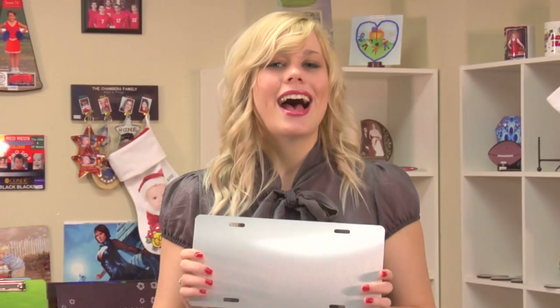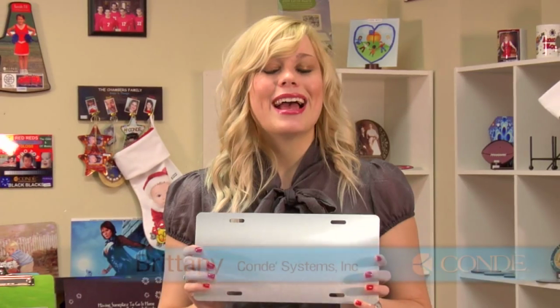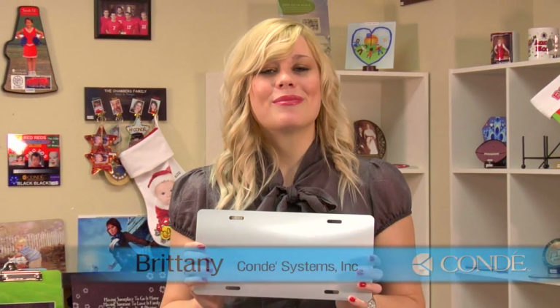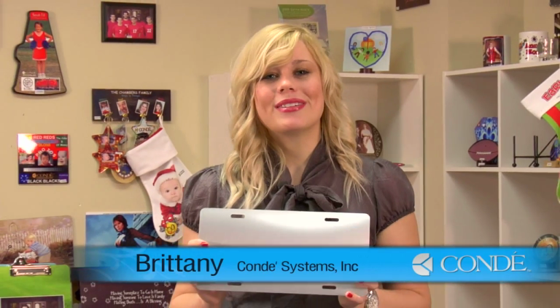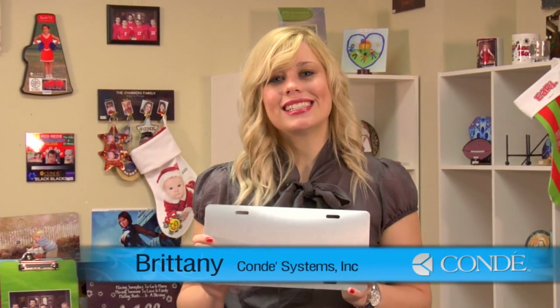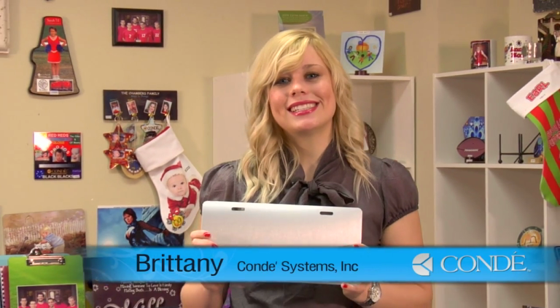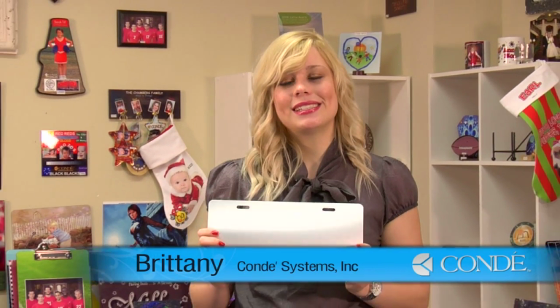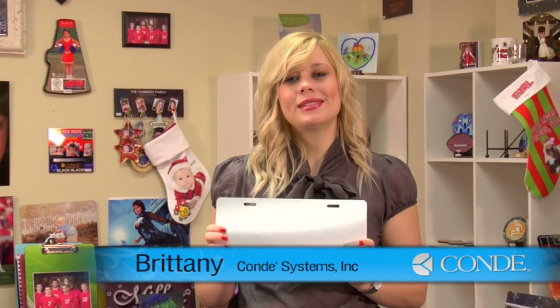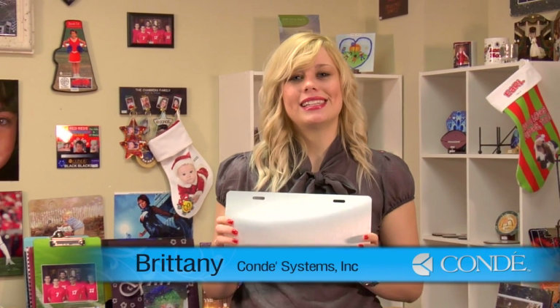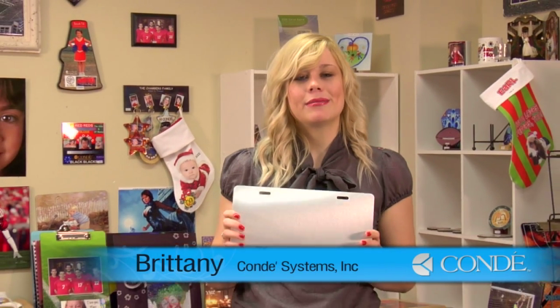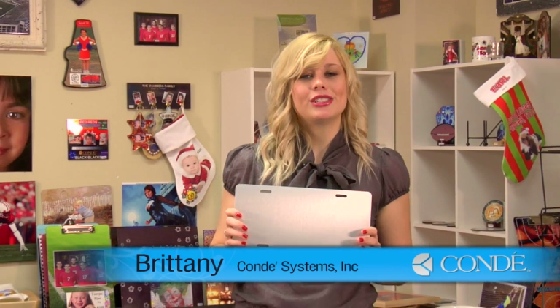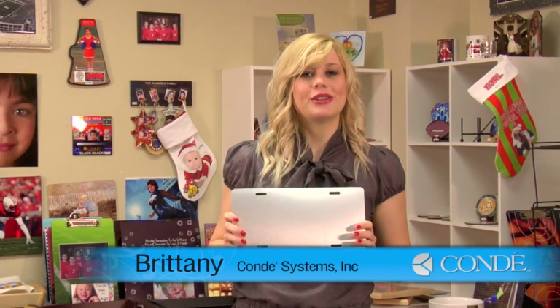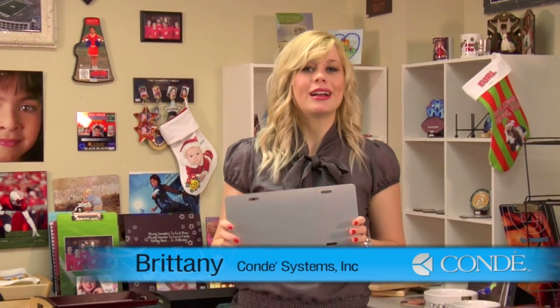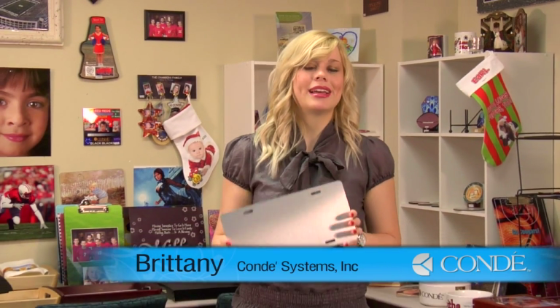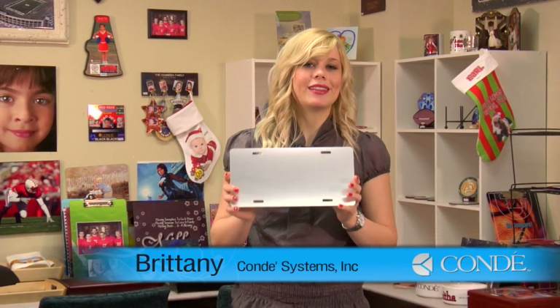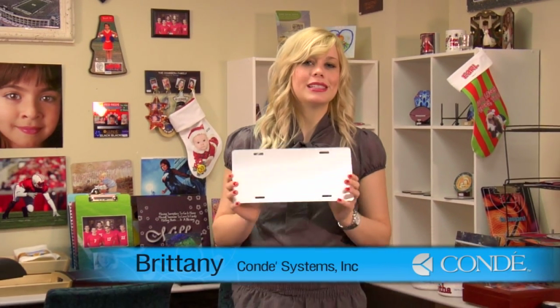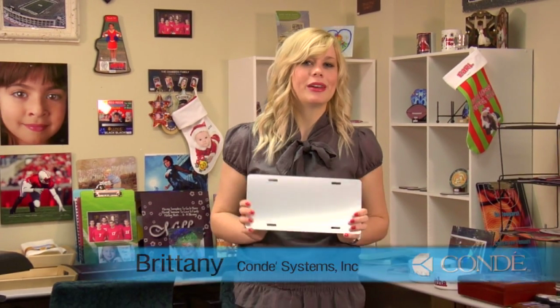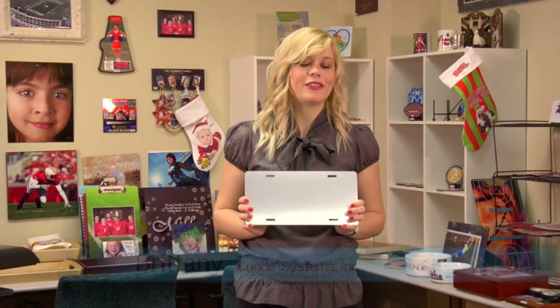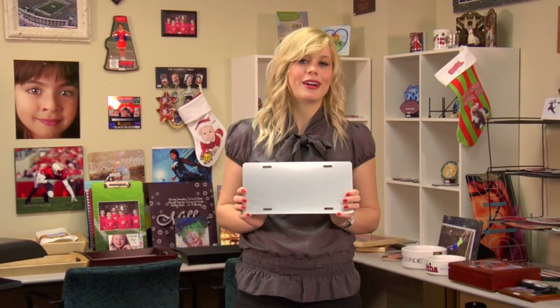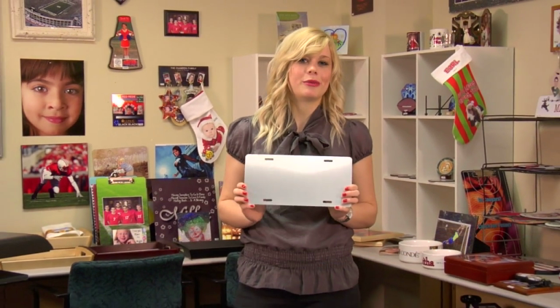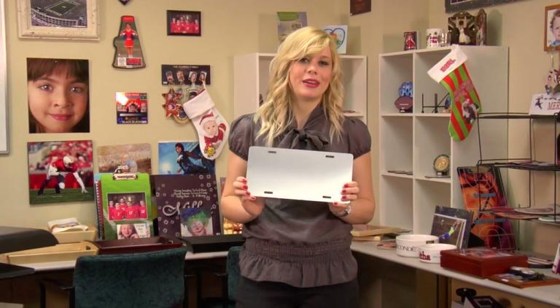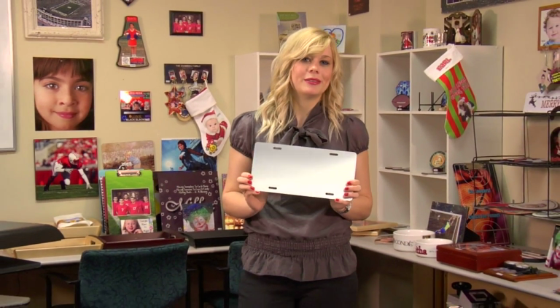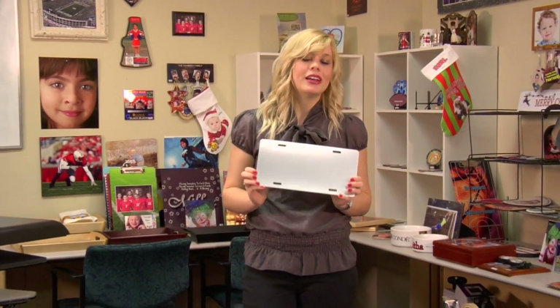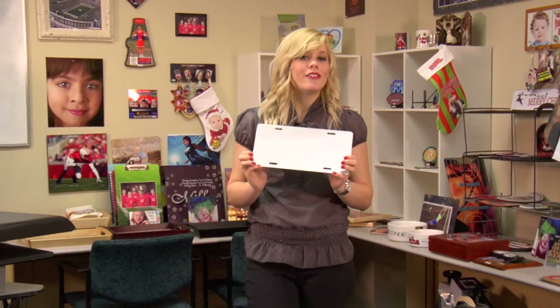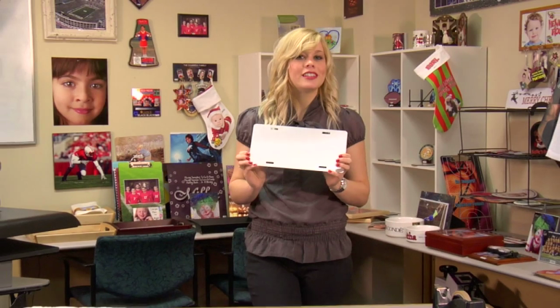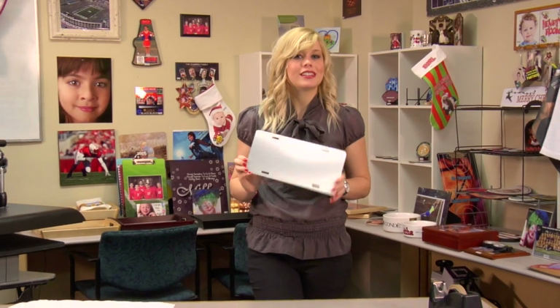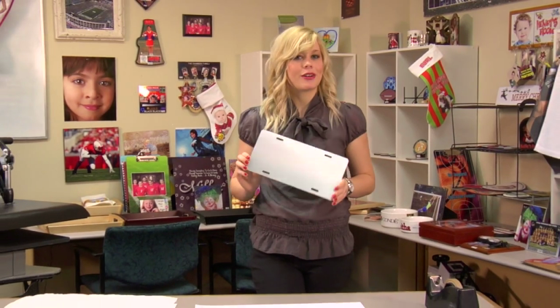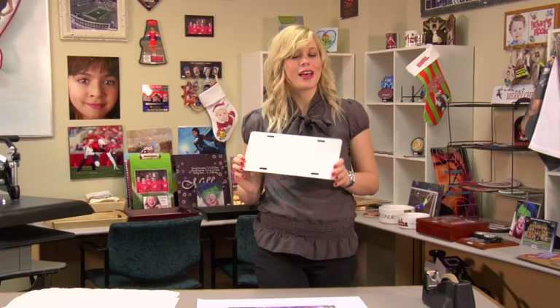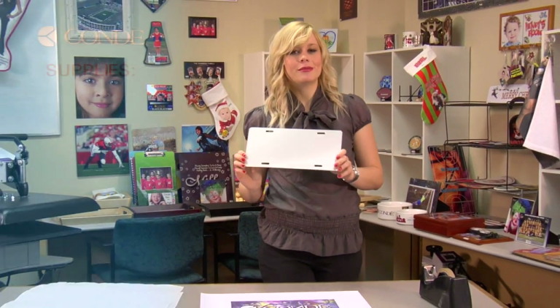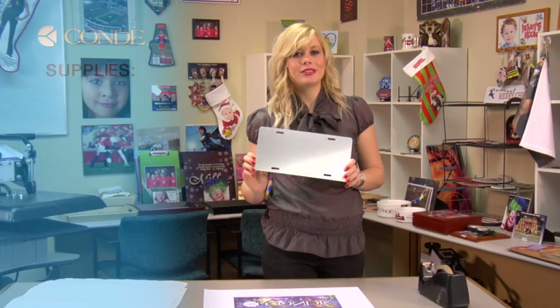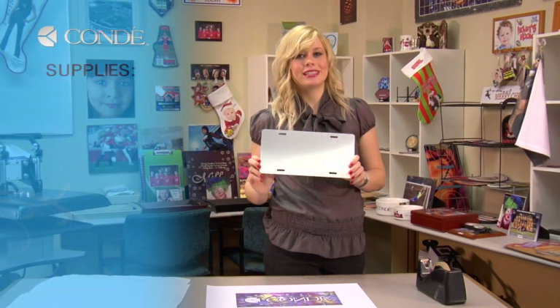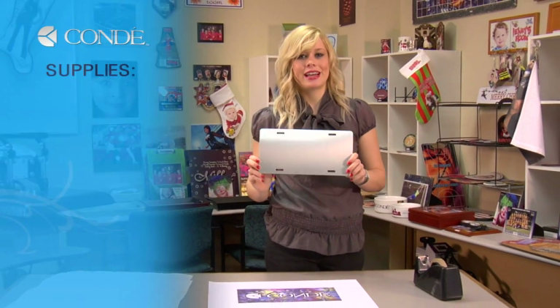Hi, I'm Brittany with Kundi Systems and today I'm going to show you how to make a license plate for your automobile. First, let's go over the items you'll need today.